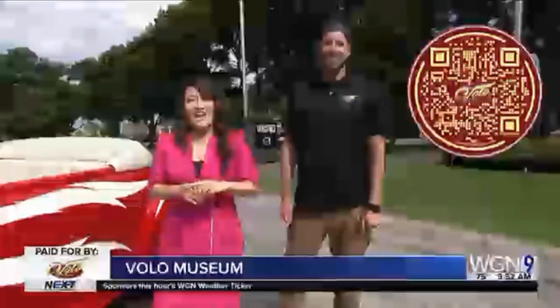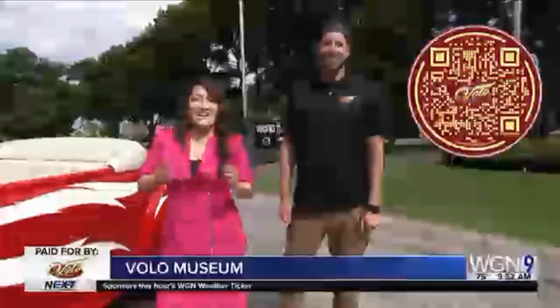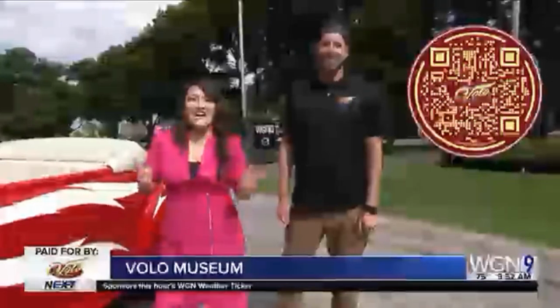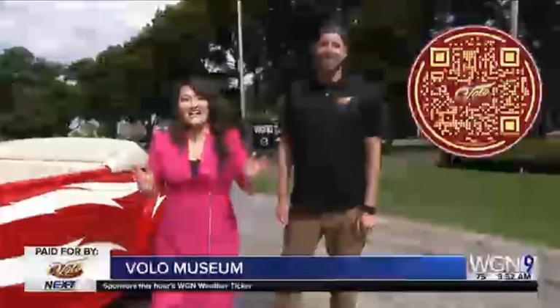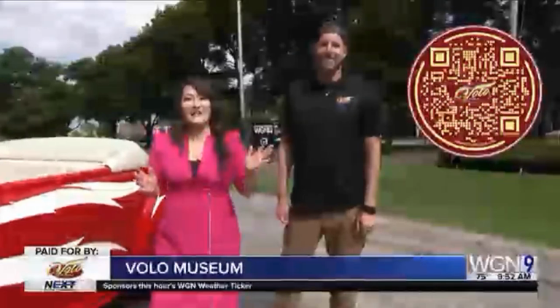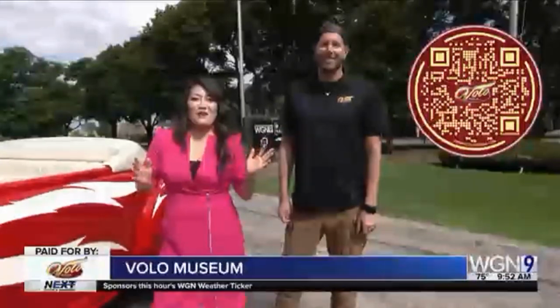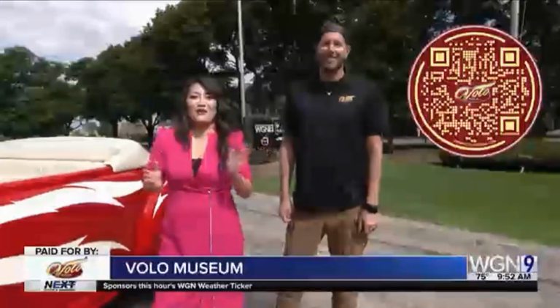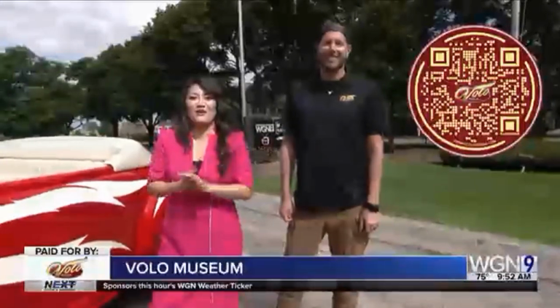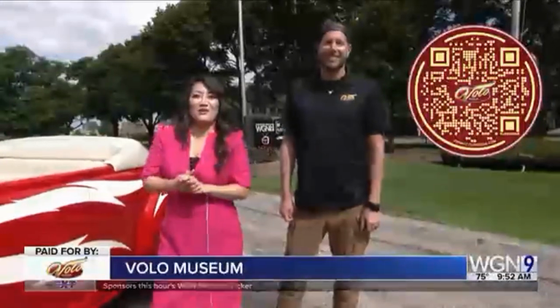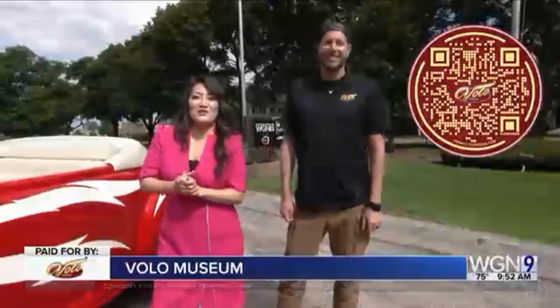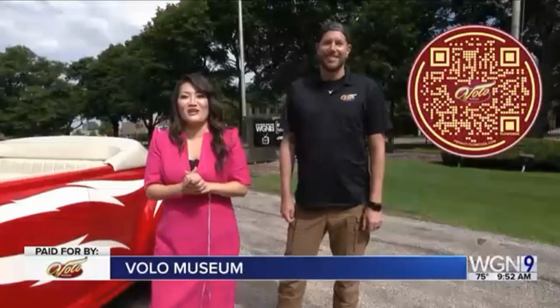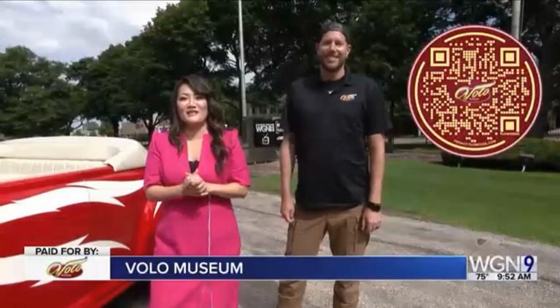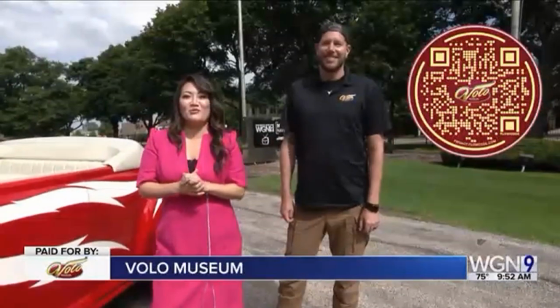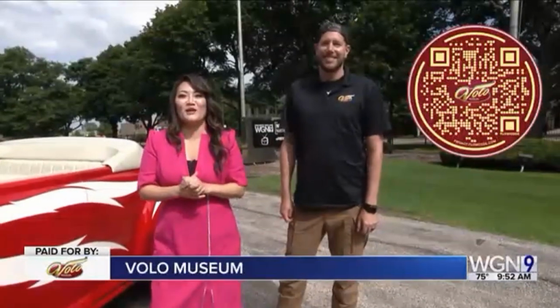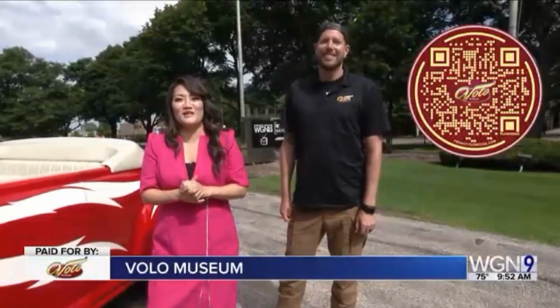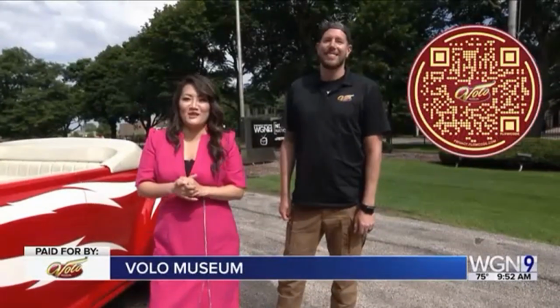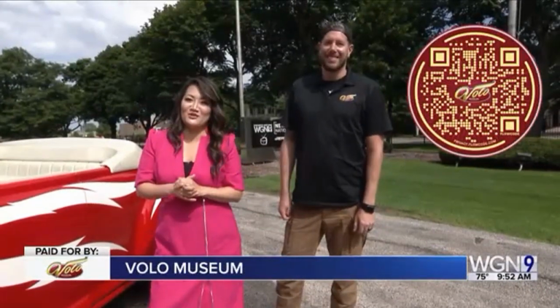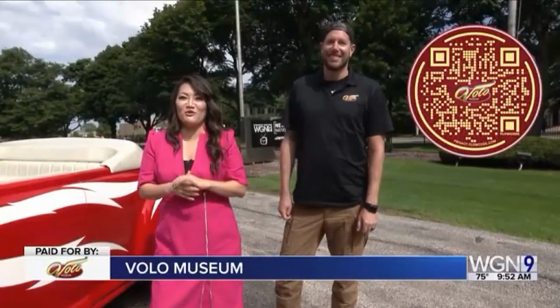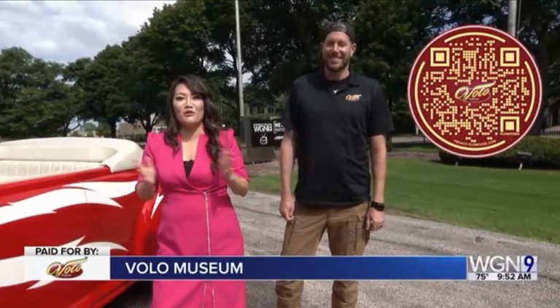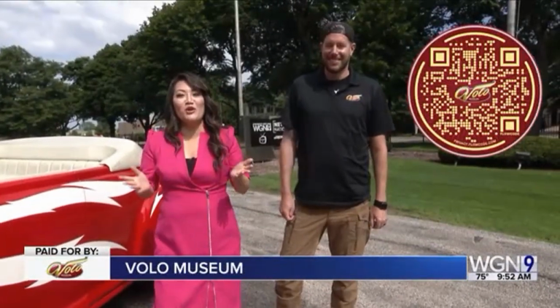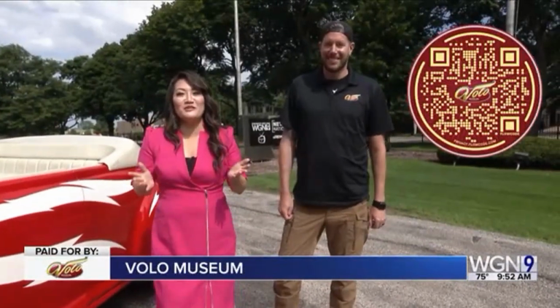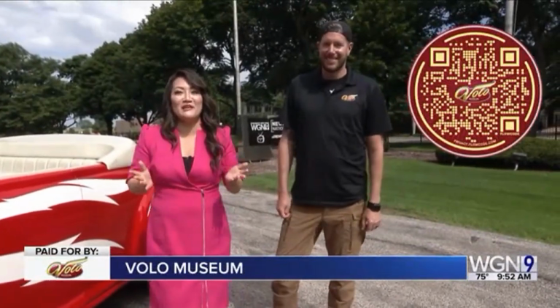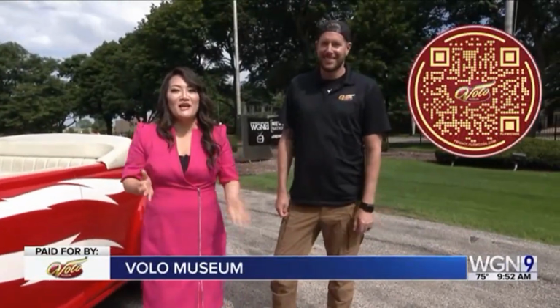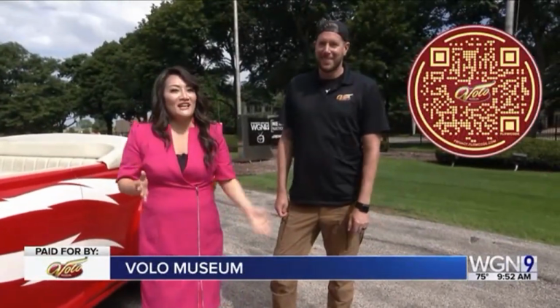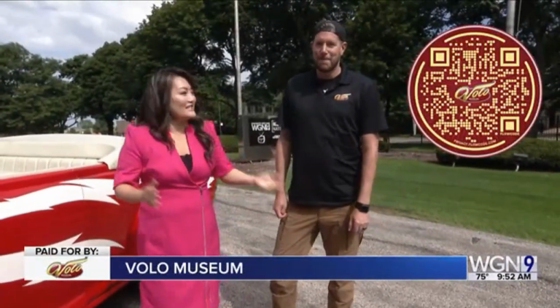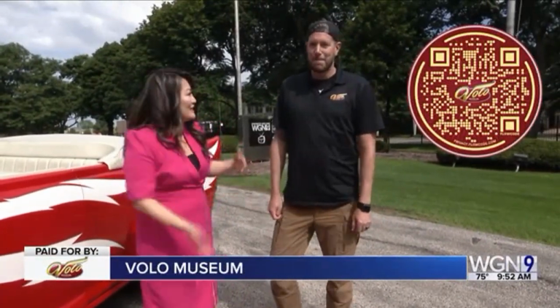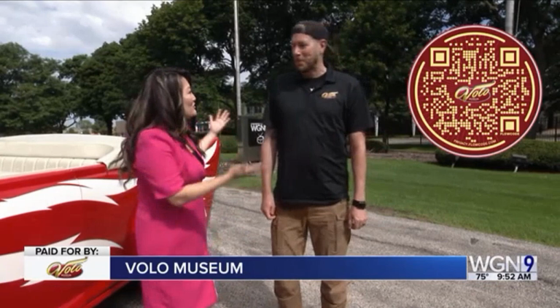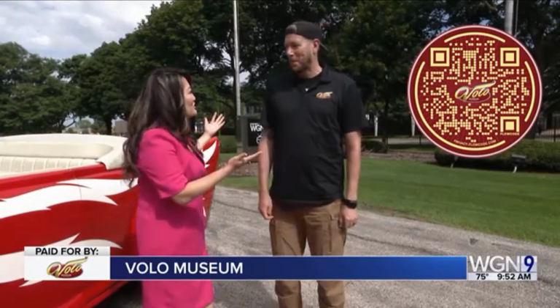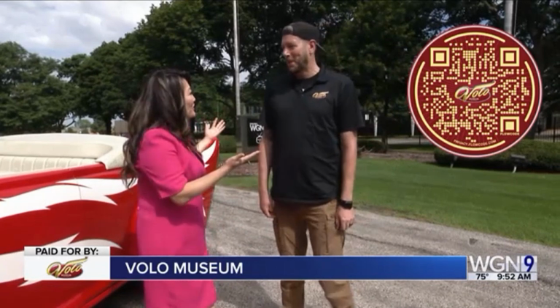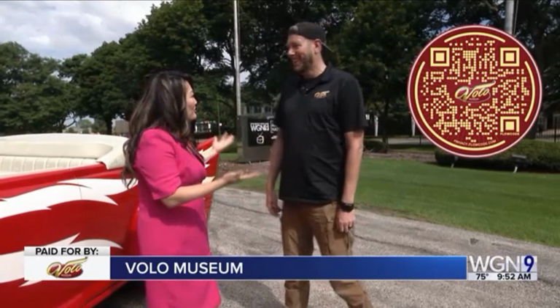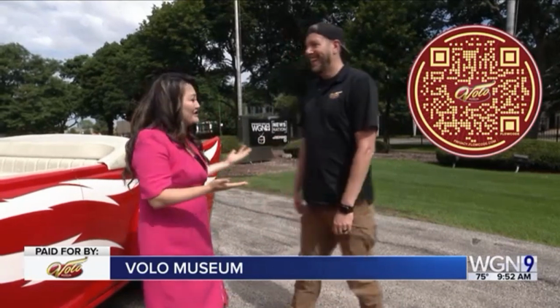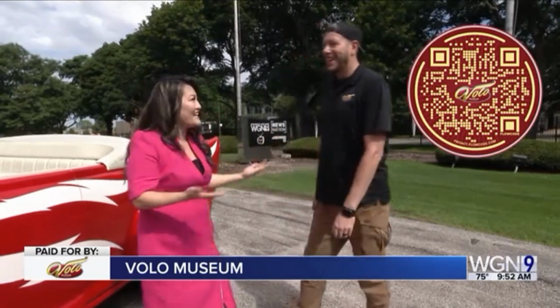Hey guys, I'm out here with Jim Wydela, Marketing Director for the Volo Museum. Can you tell us what you brought with you today?